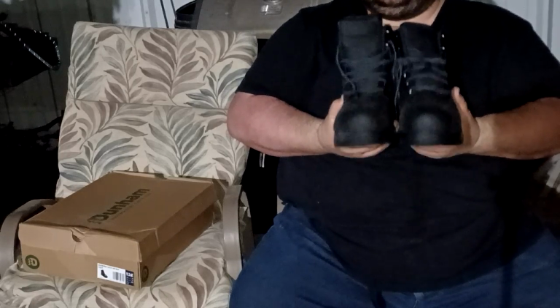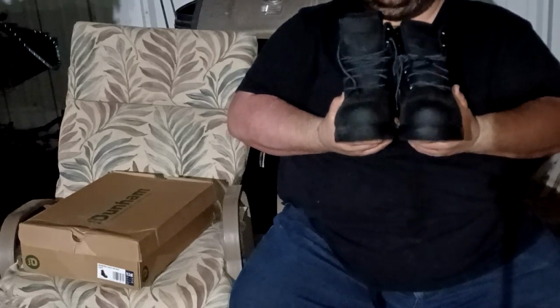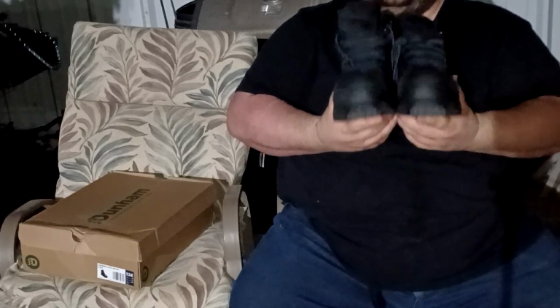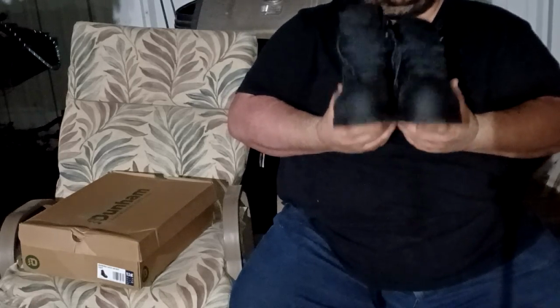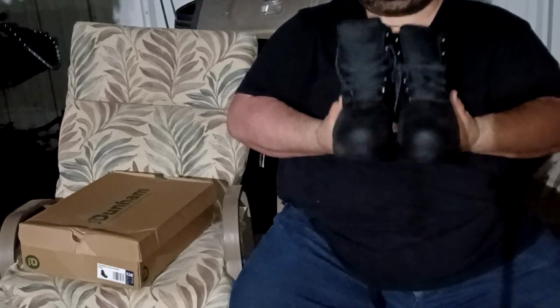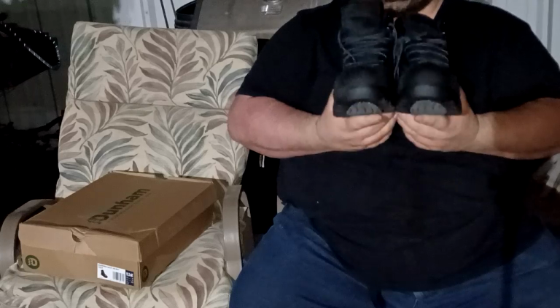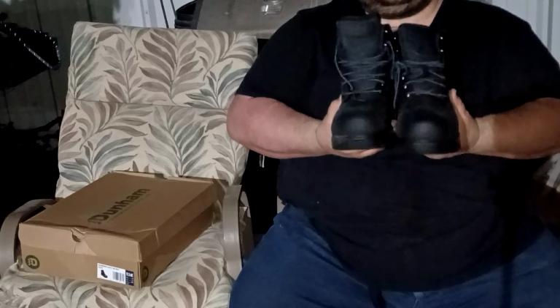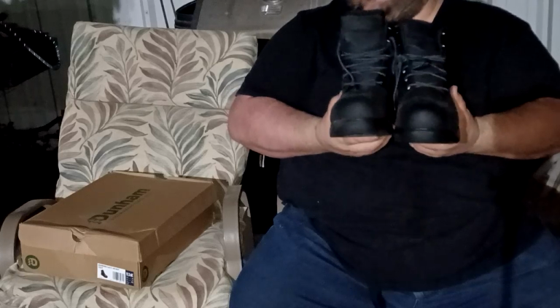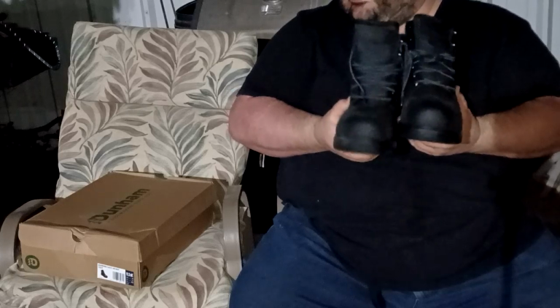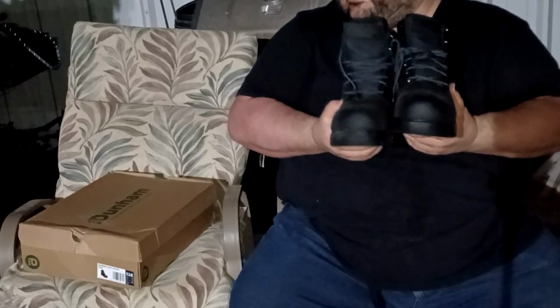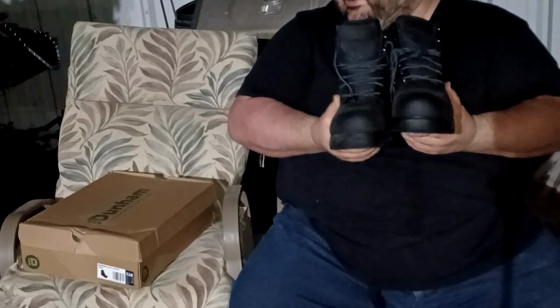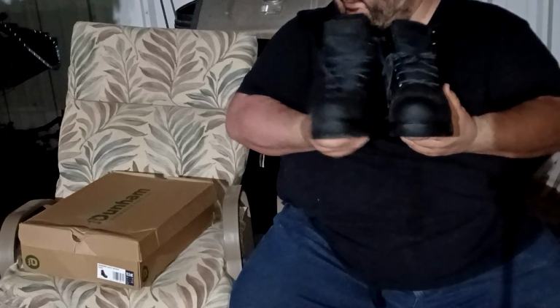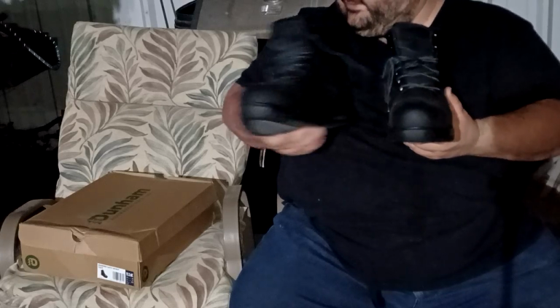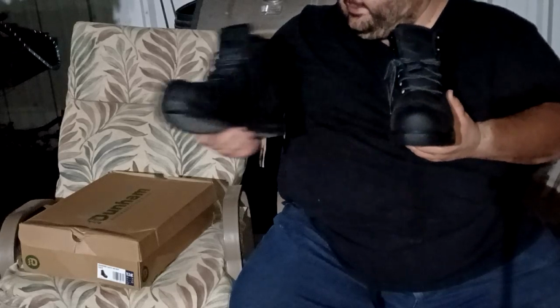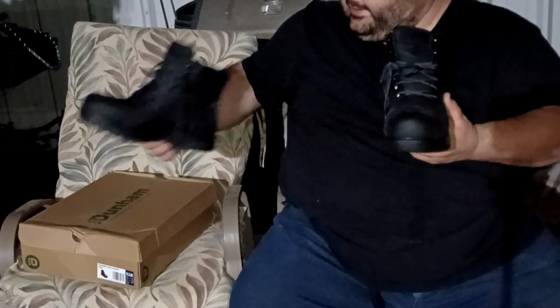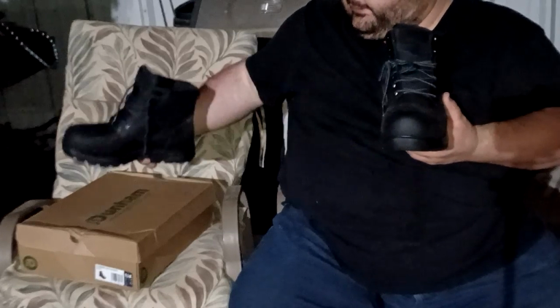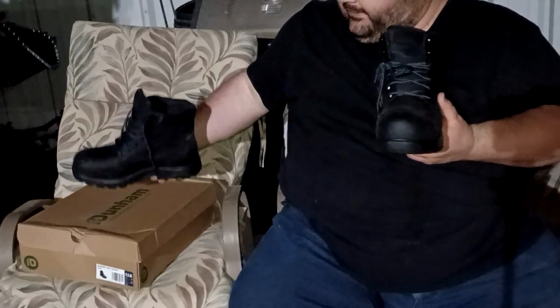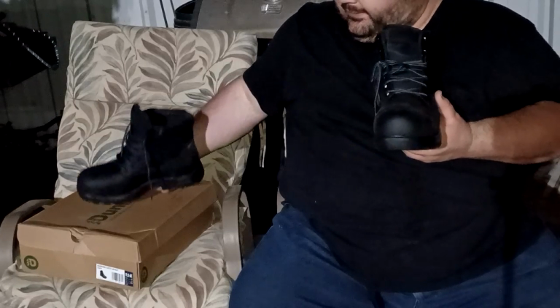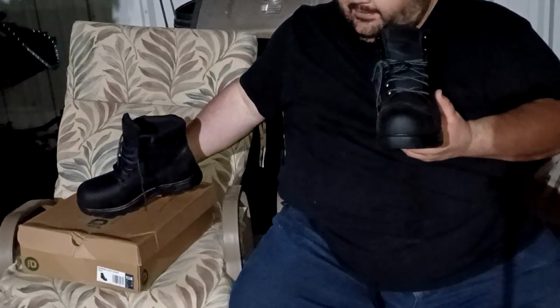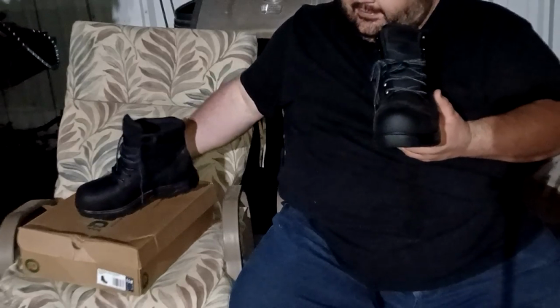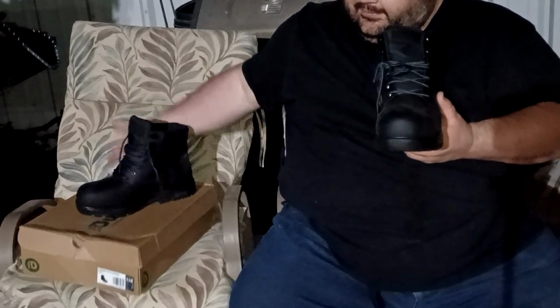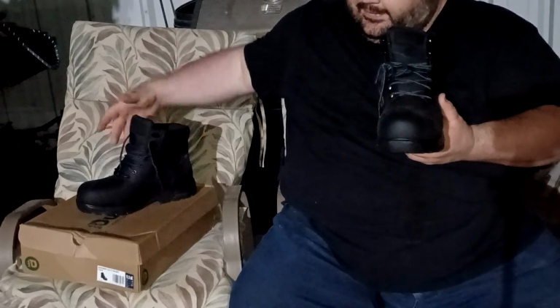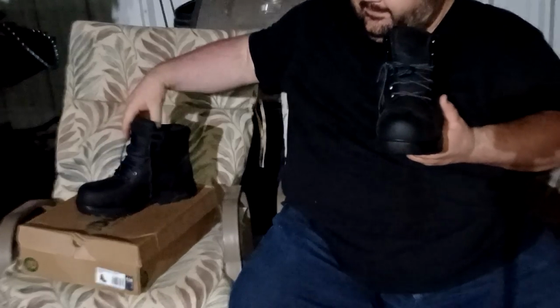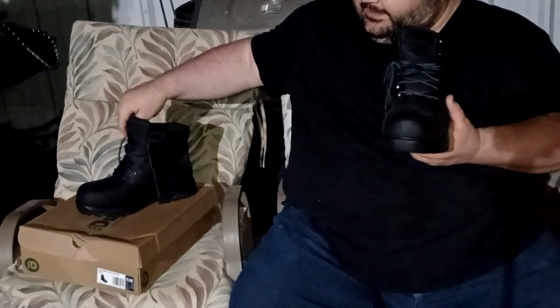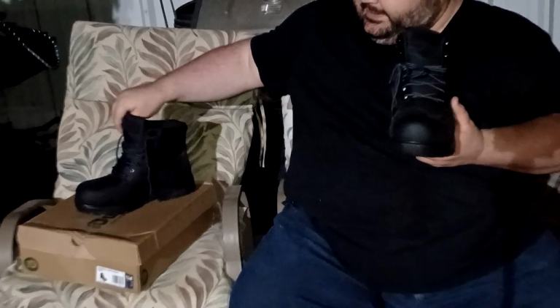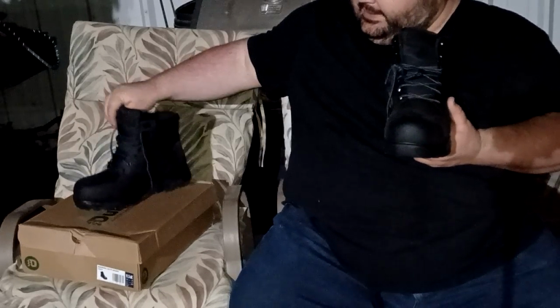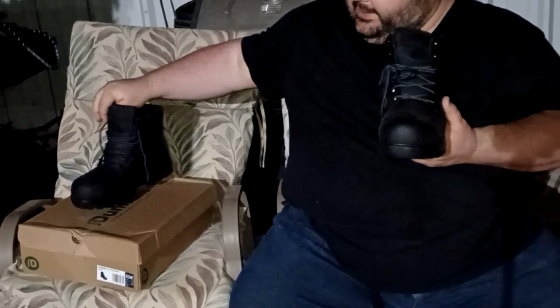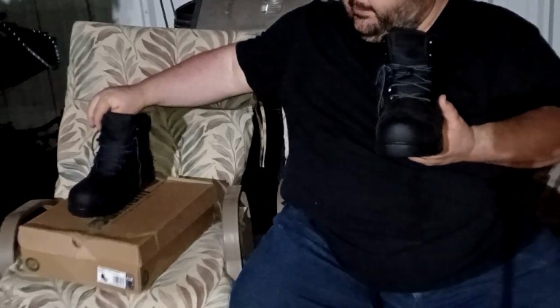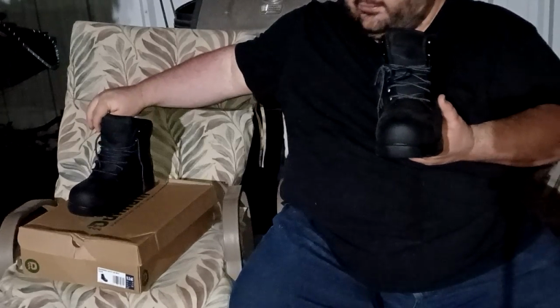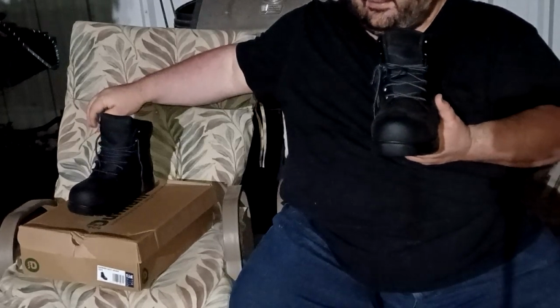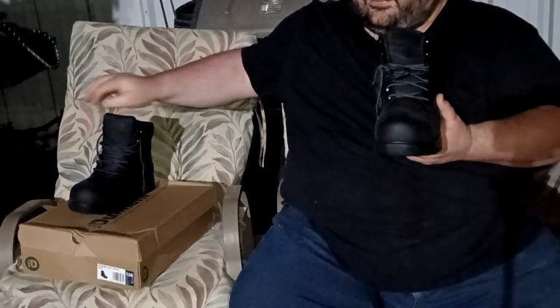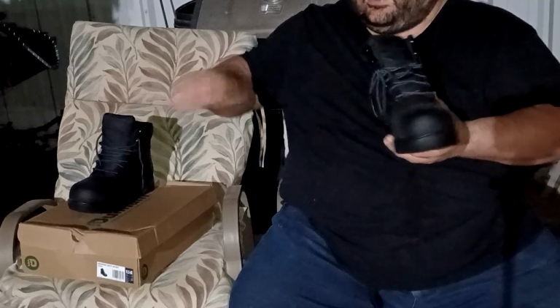The company was supposed to send me an email with something to measure my feet.